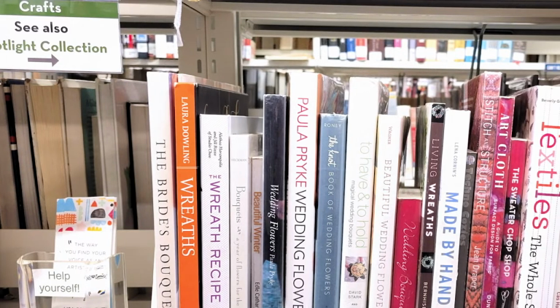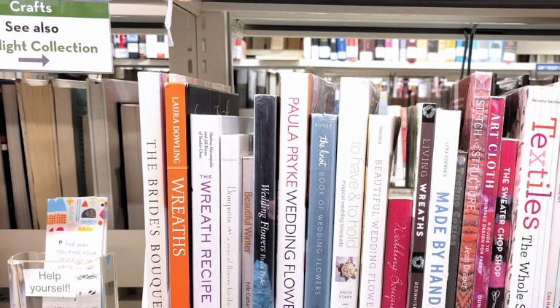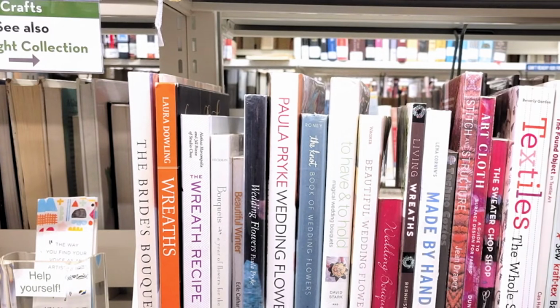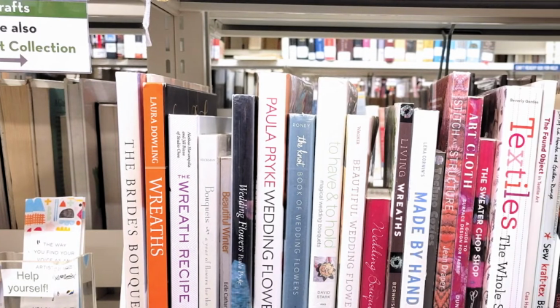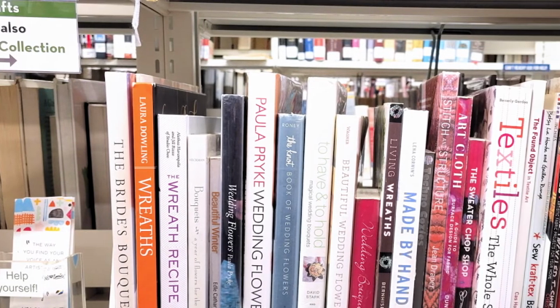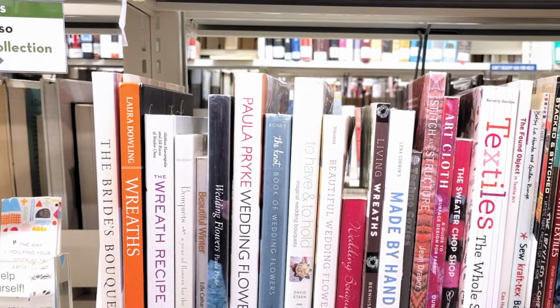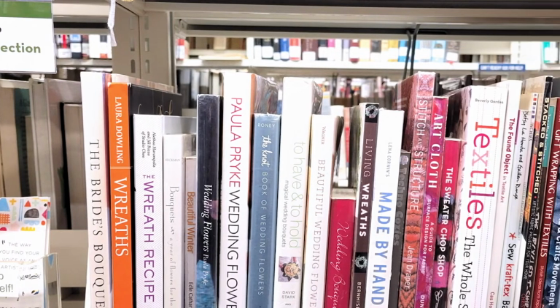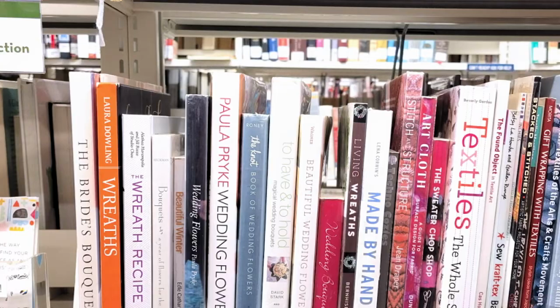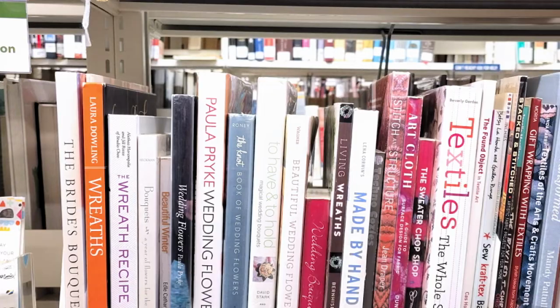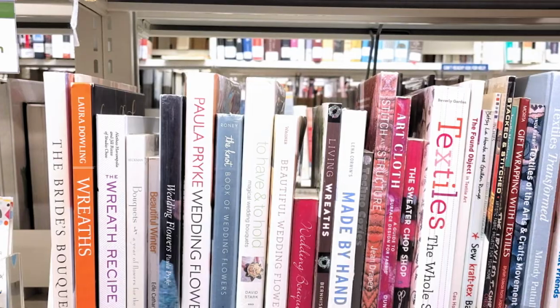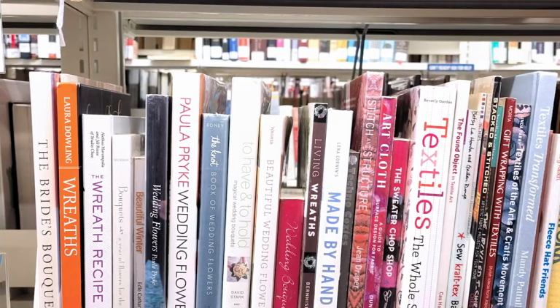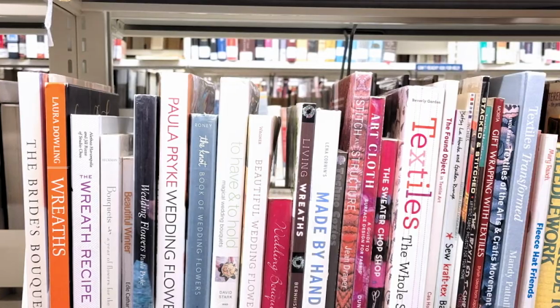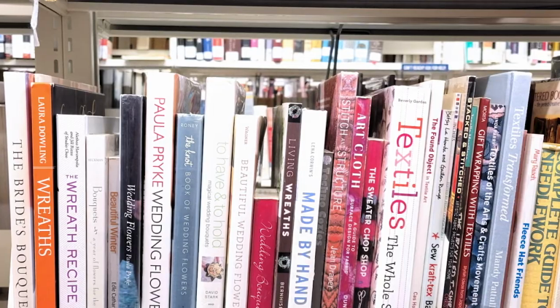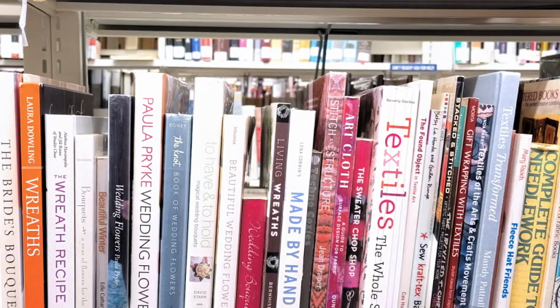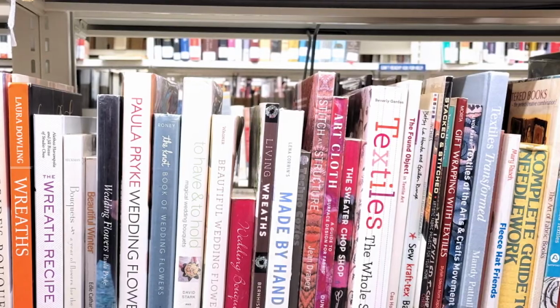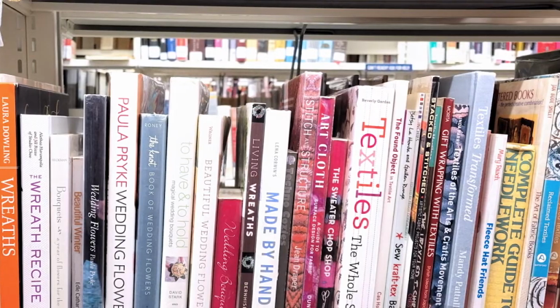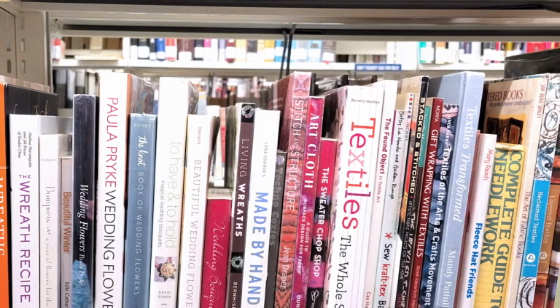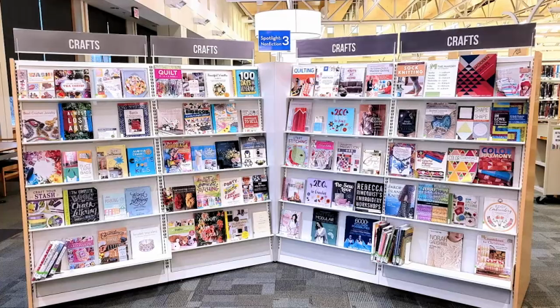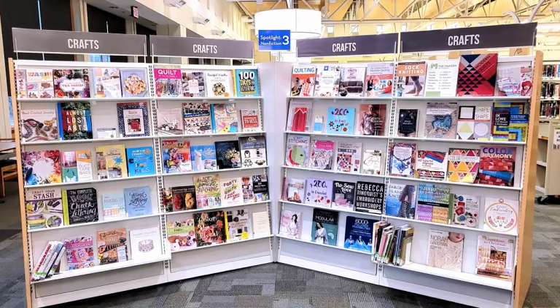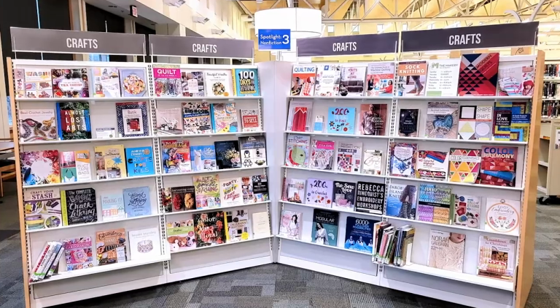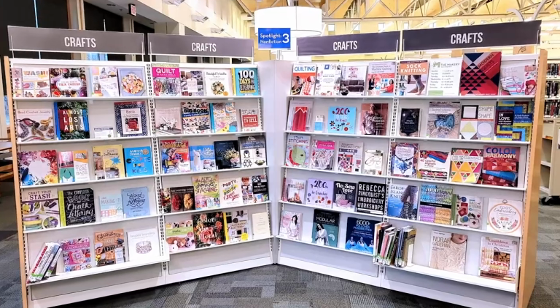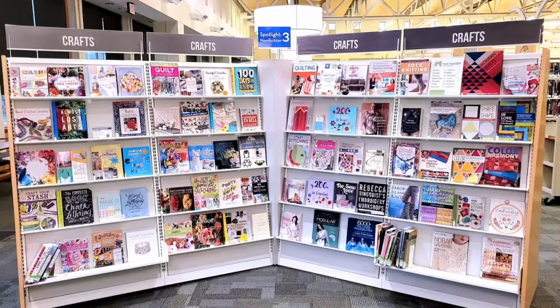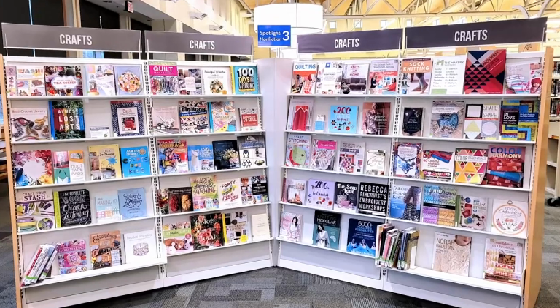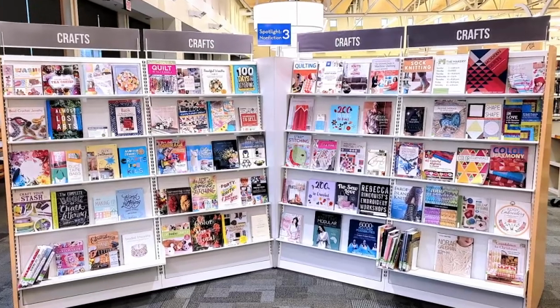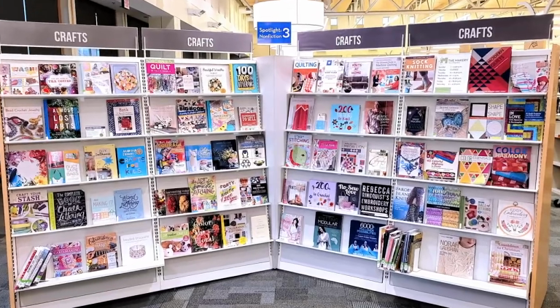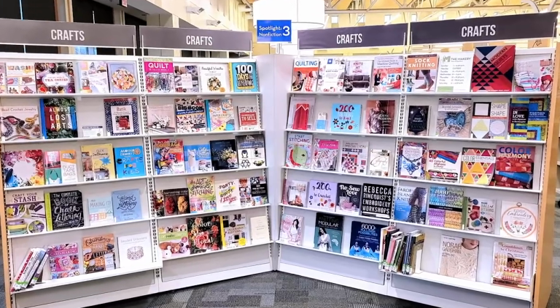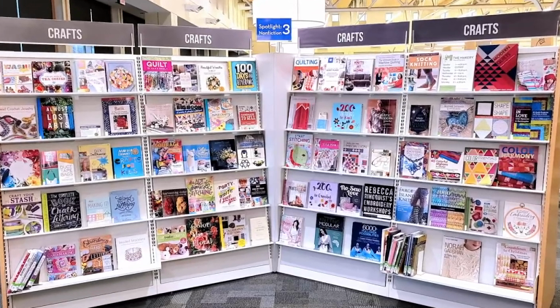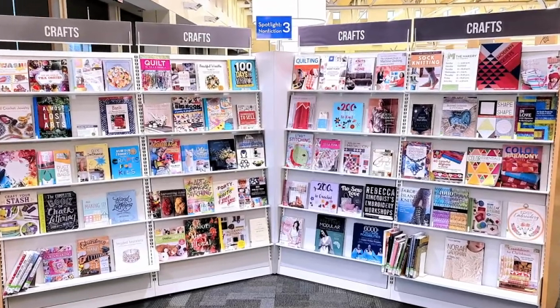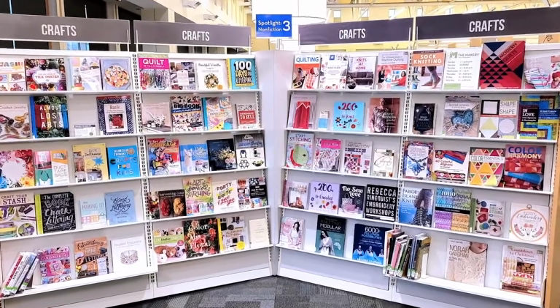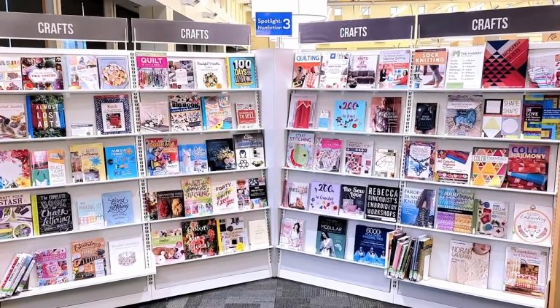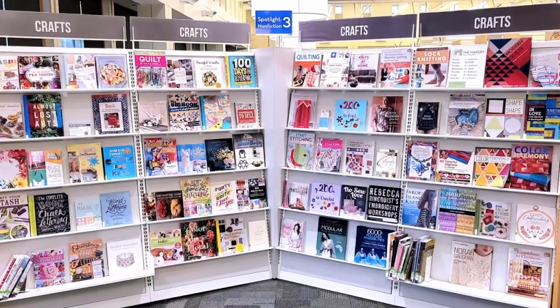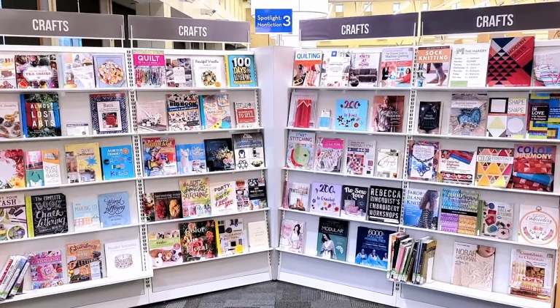The library's craft books, or even Pinterest, have wonderful ideas to utilize discarded puzzle pieces.